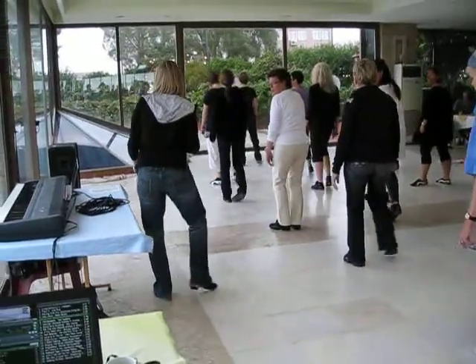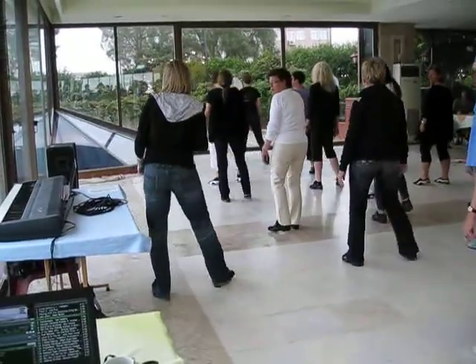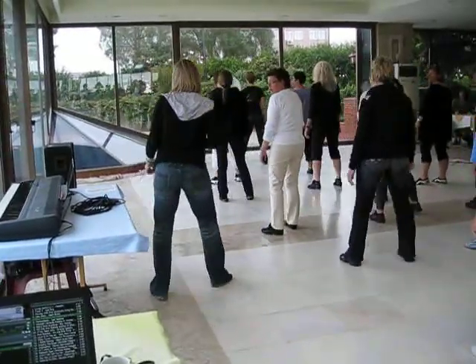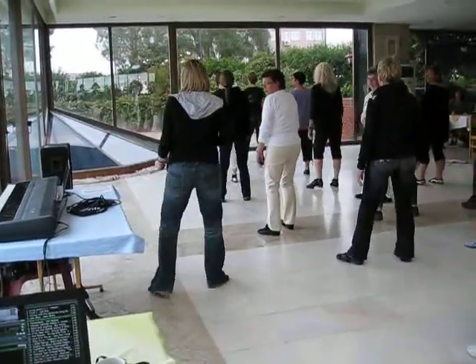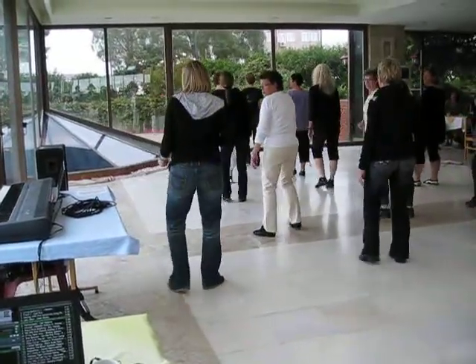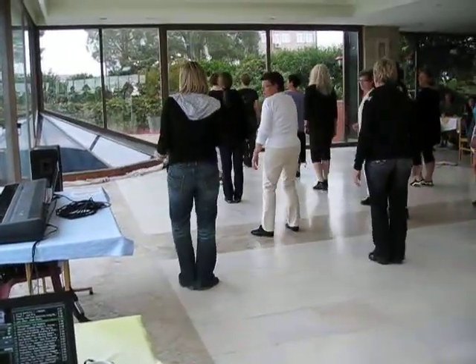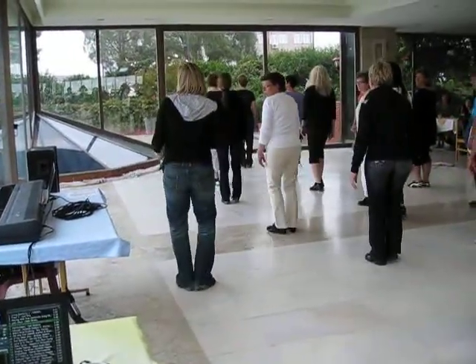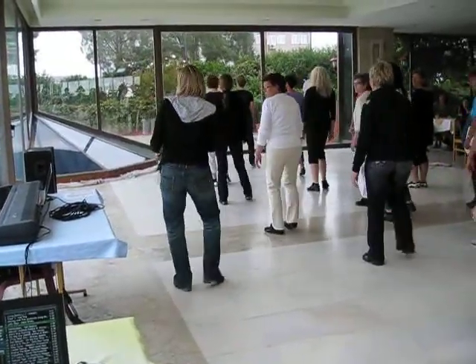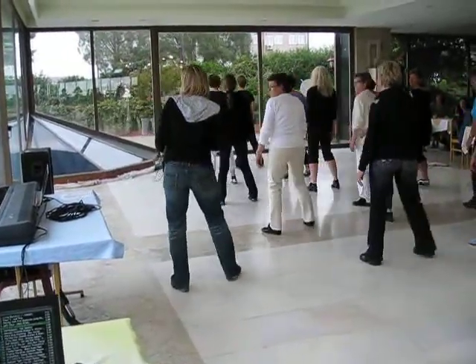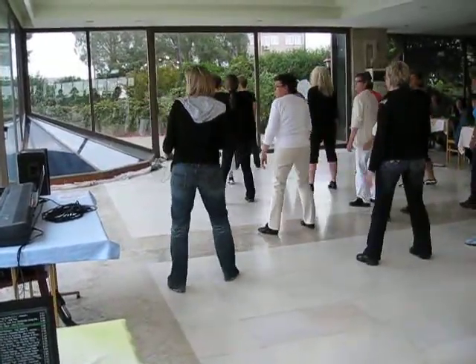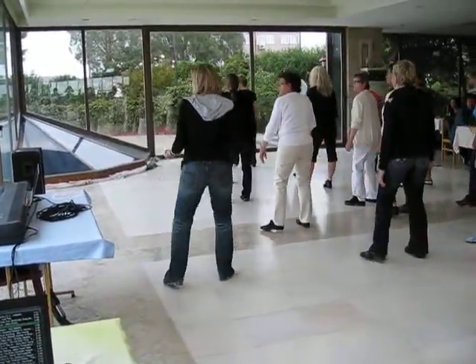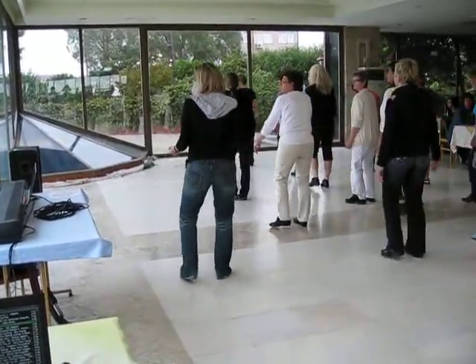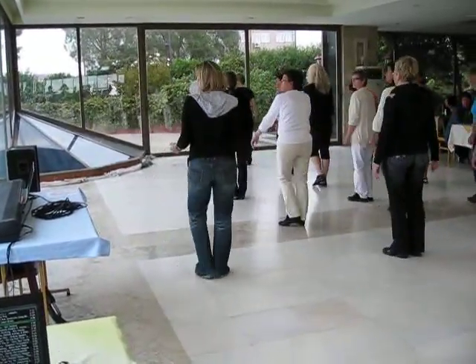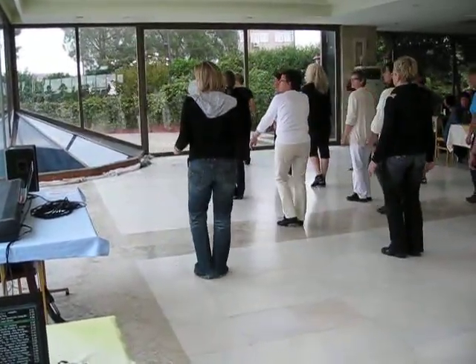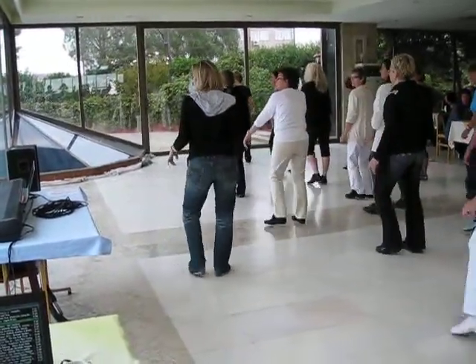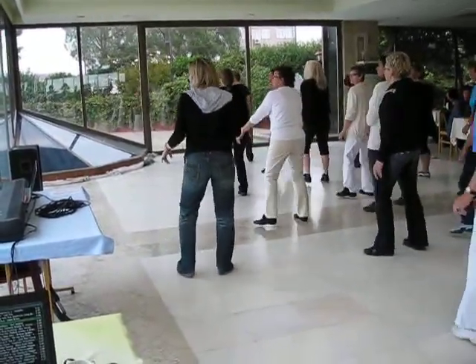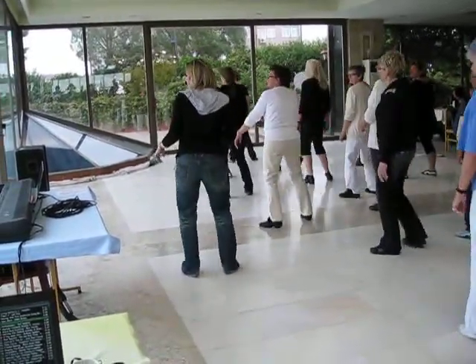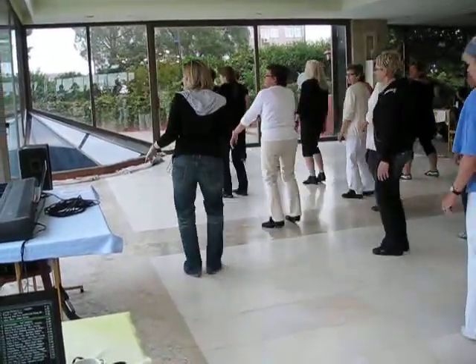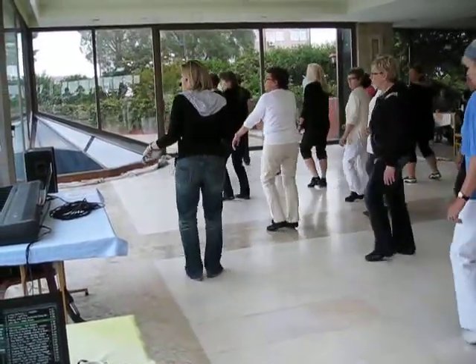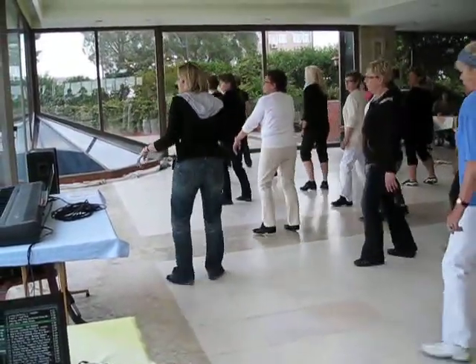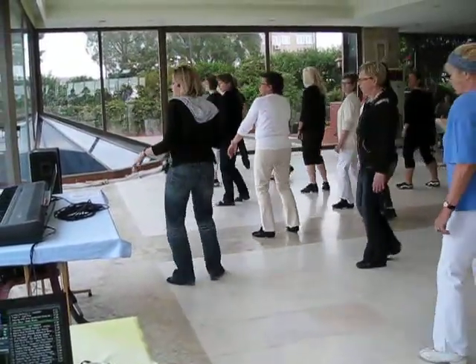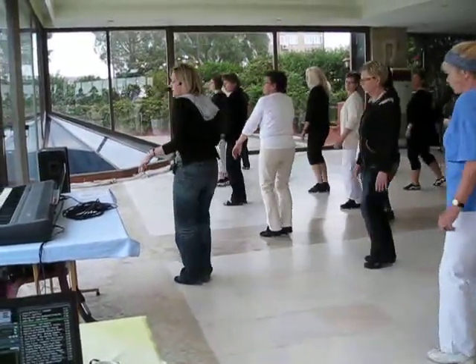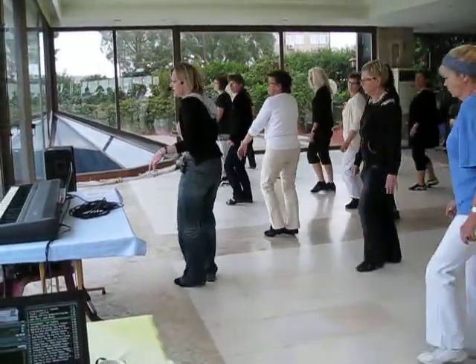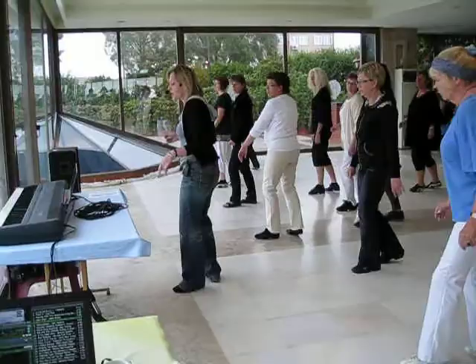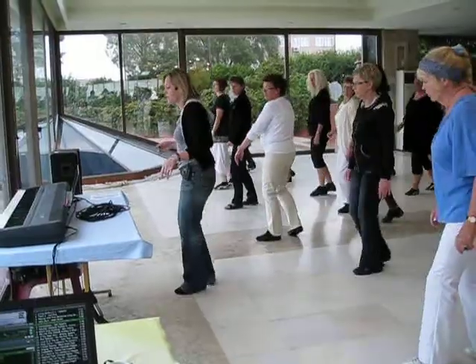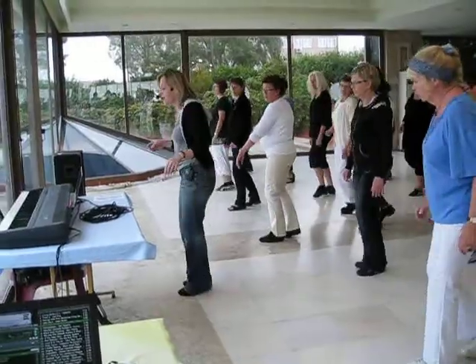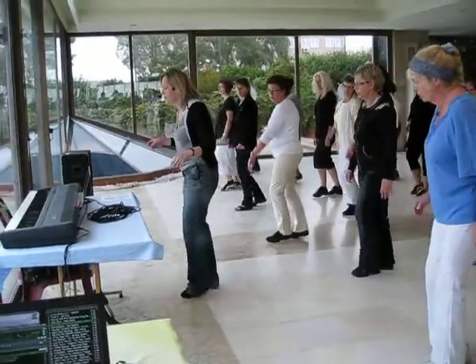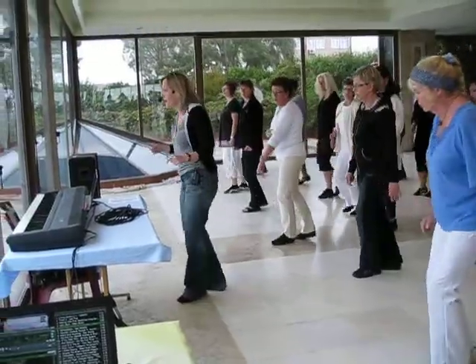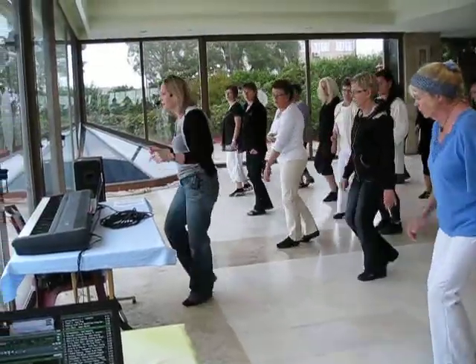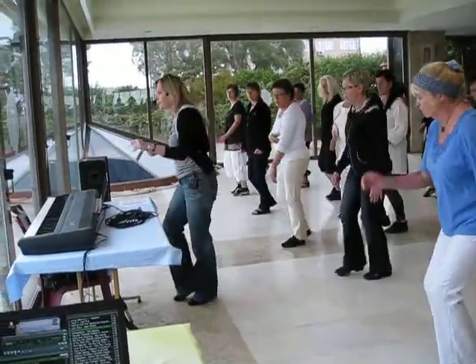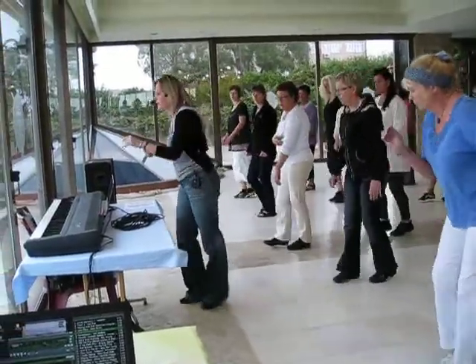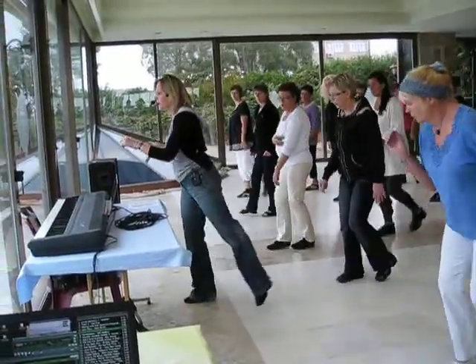To the right, to the right, back to the left. Down and next, here you go, kick back, kick.